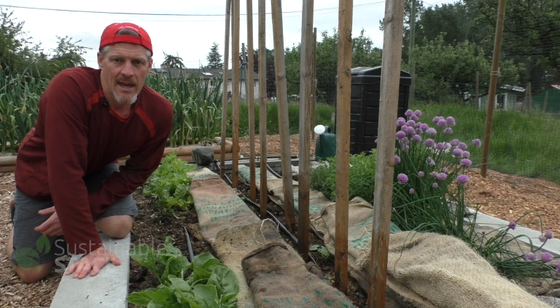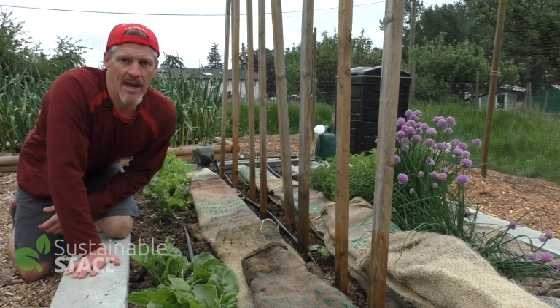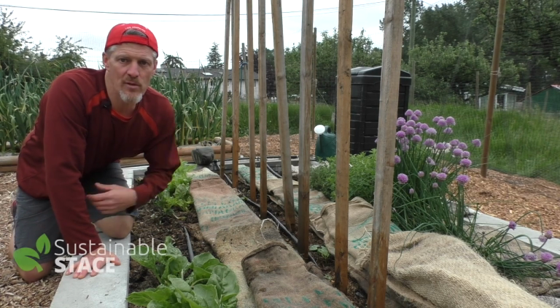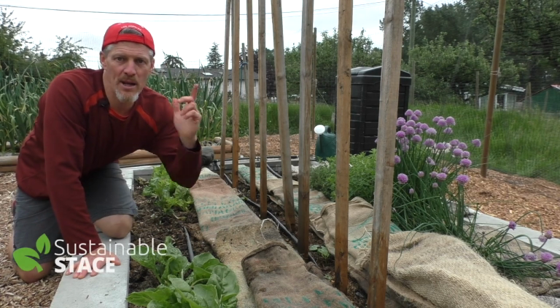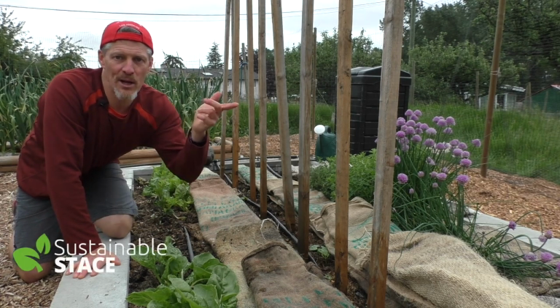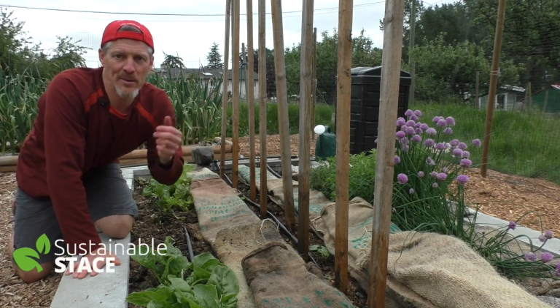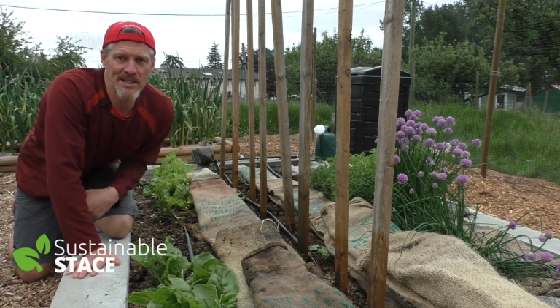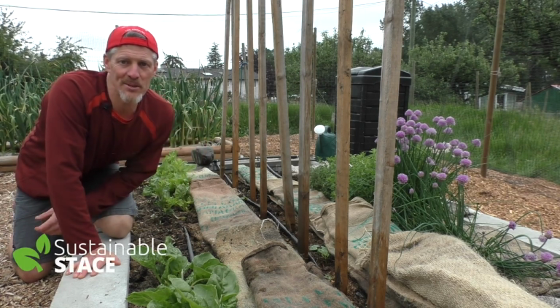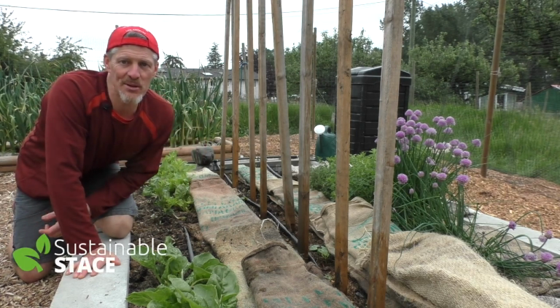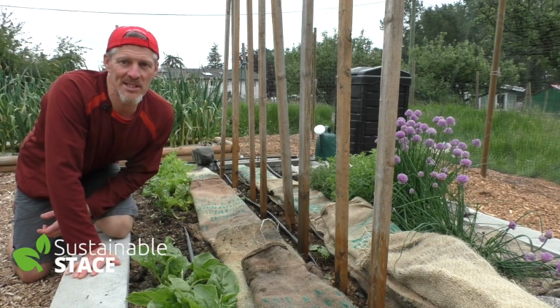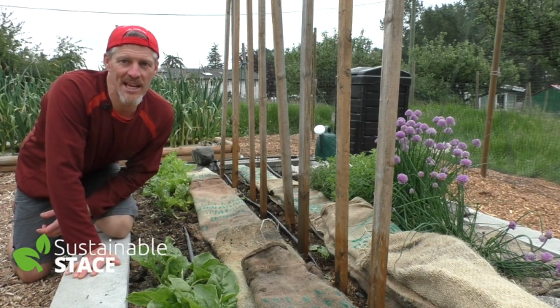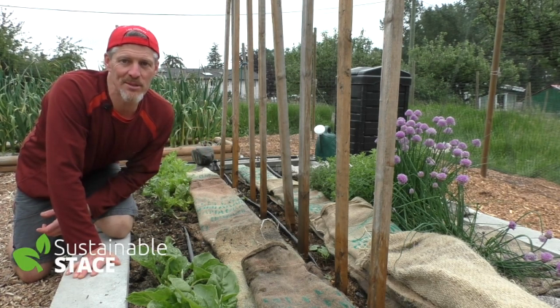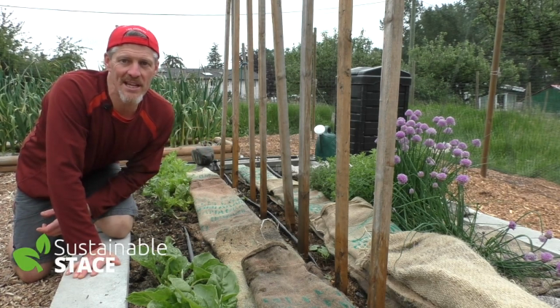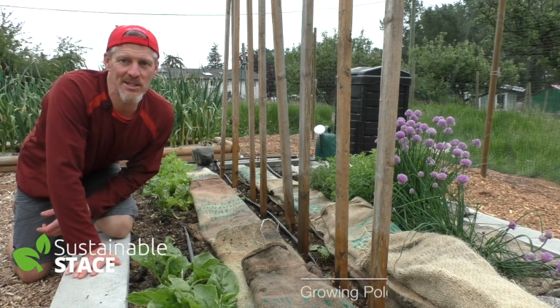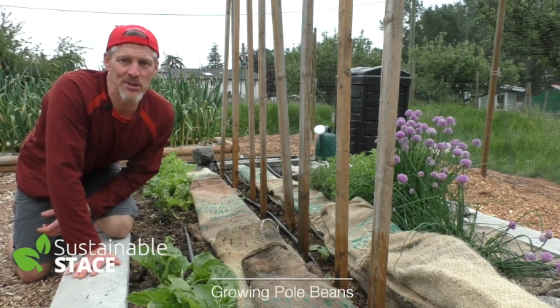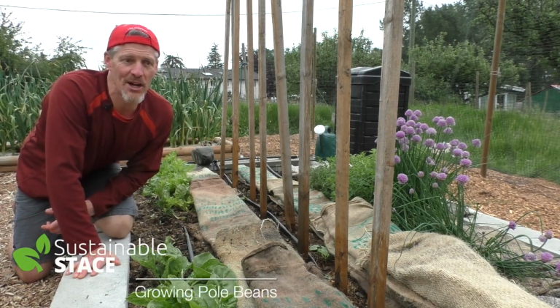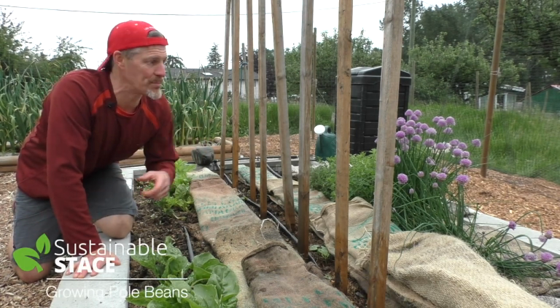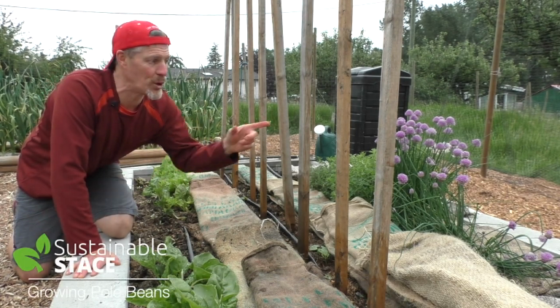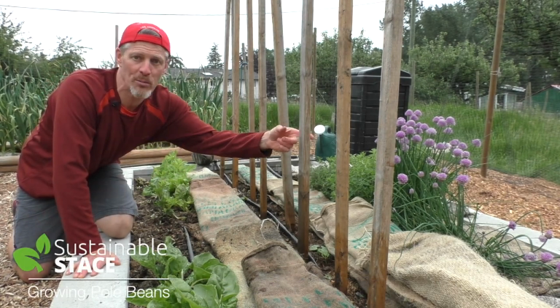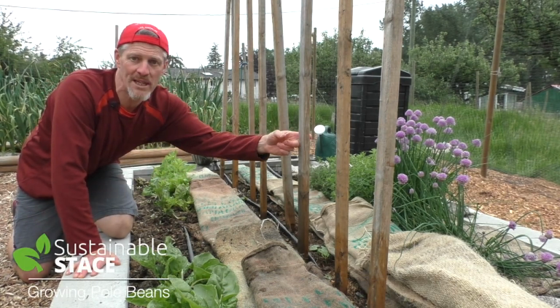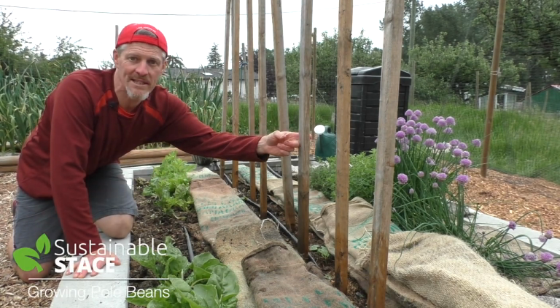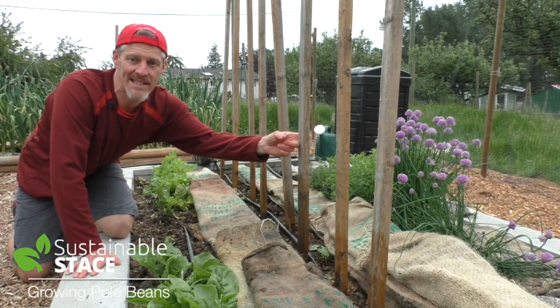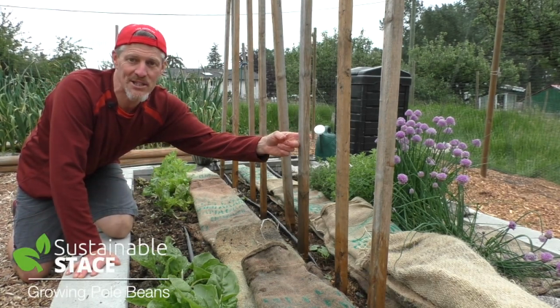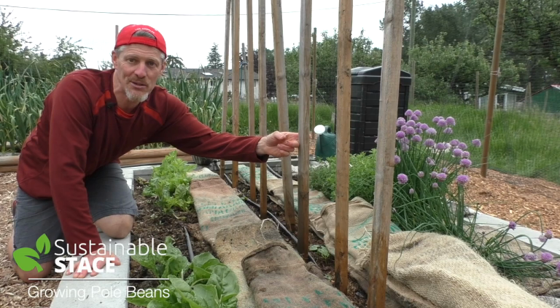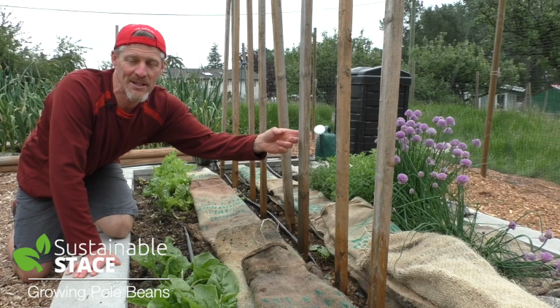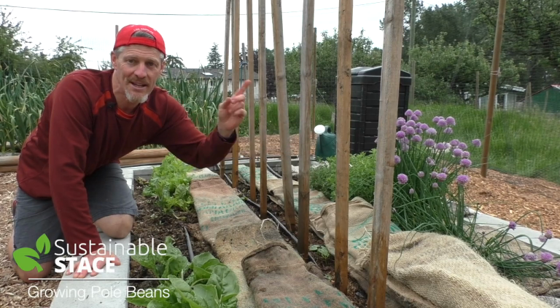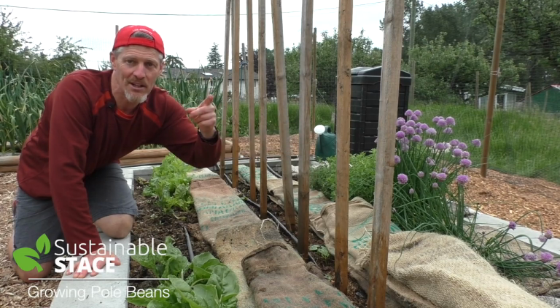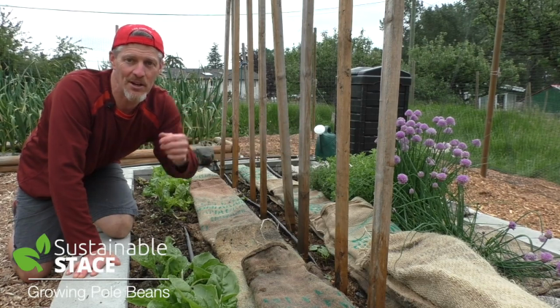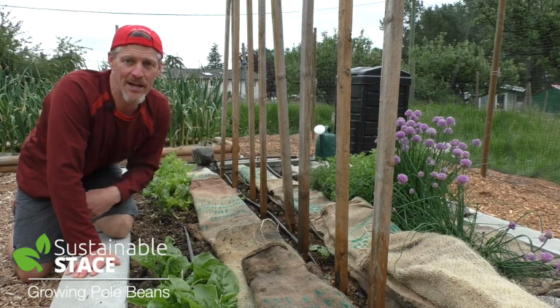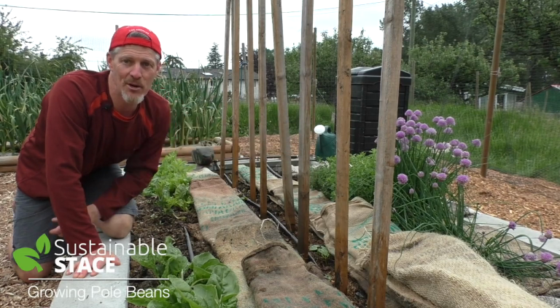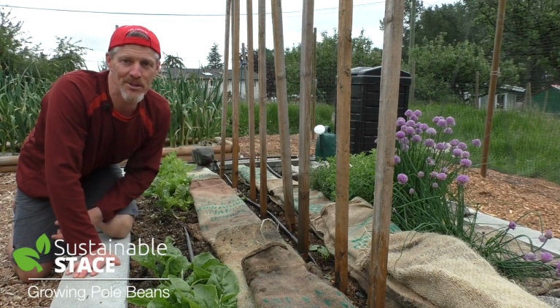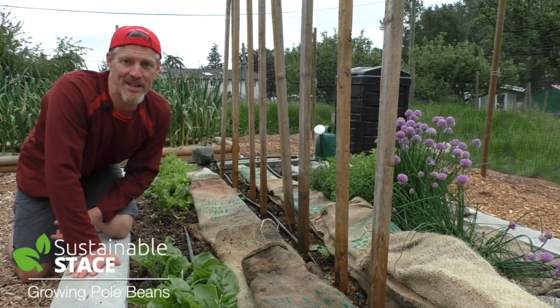Hey everybody, welcome to this episode of Sustainable Stace. We're talking pole beans — stay tuned, learn how to grow them yourself.